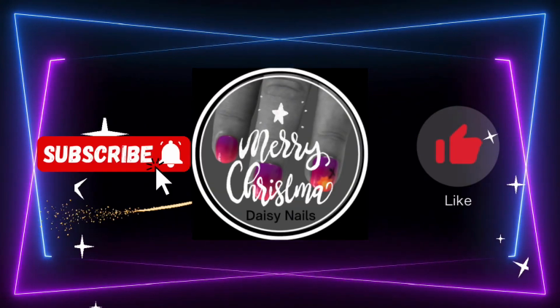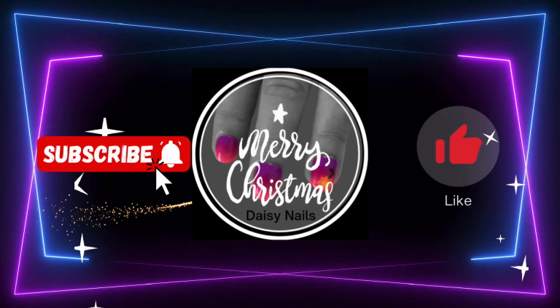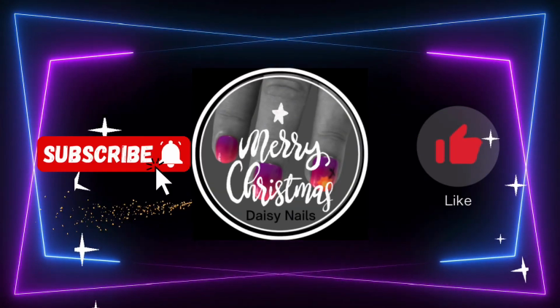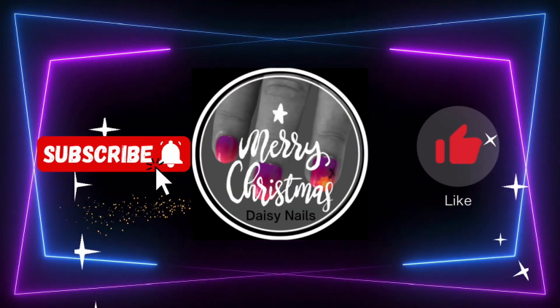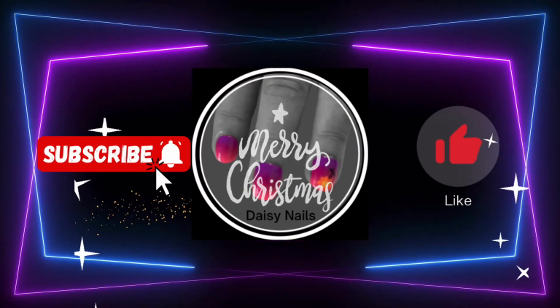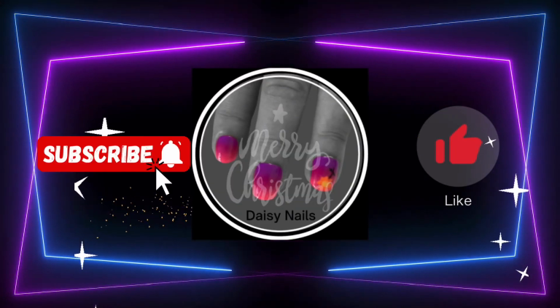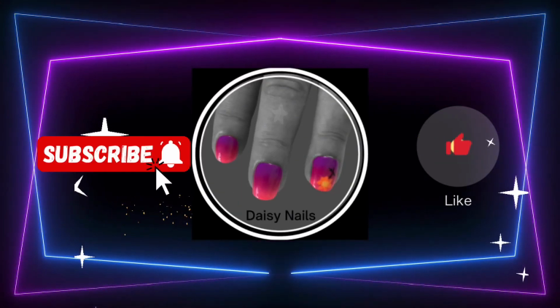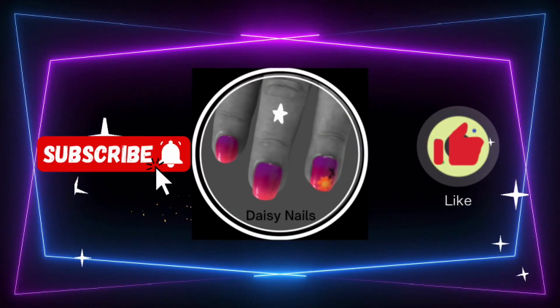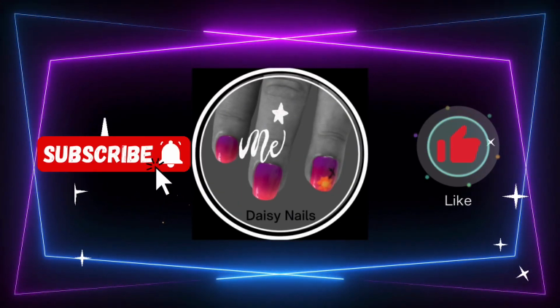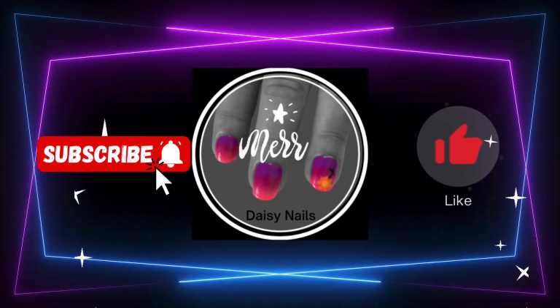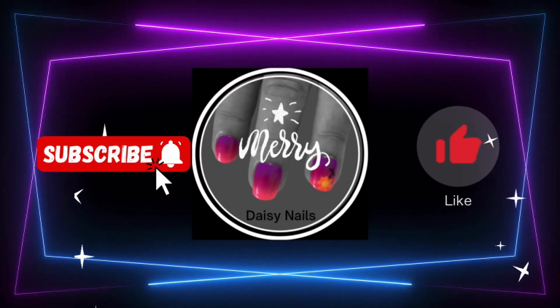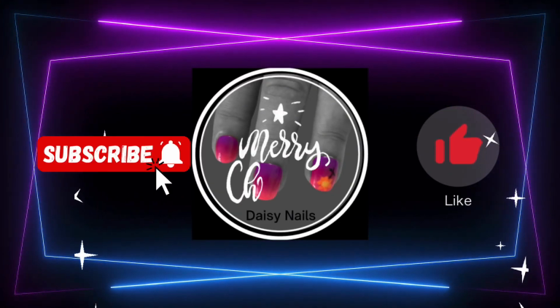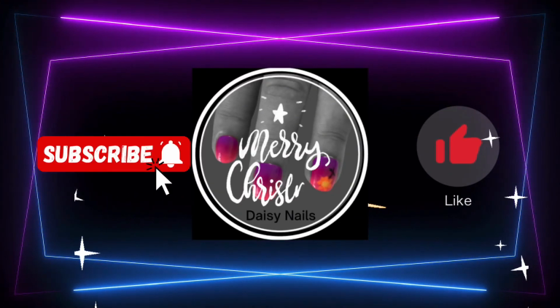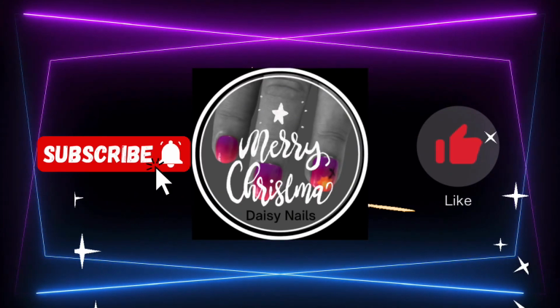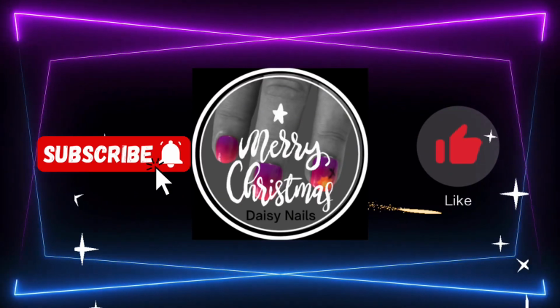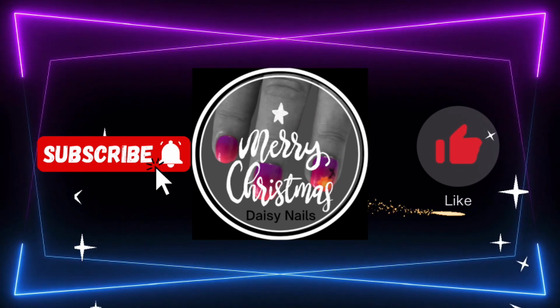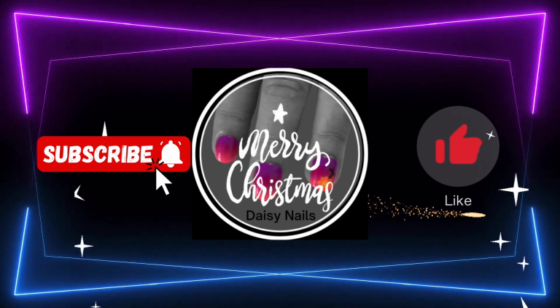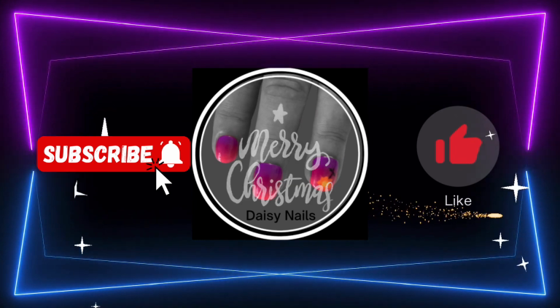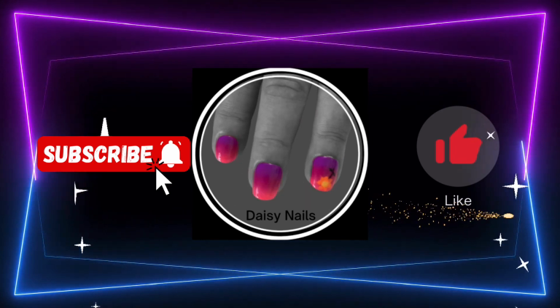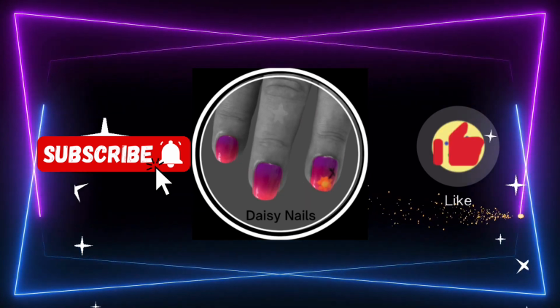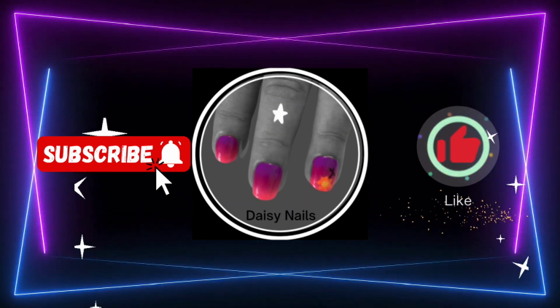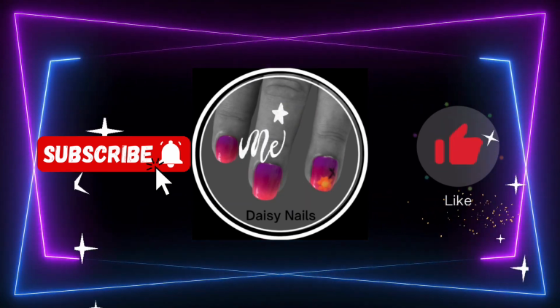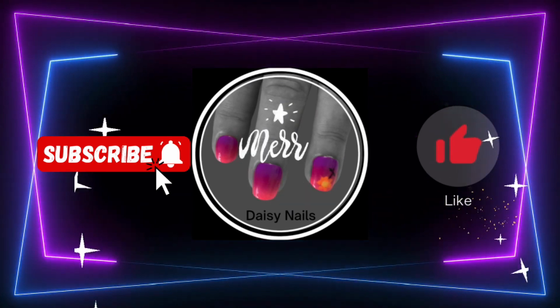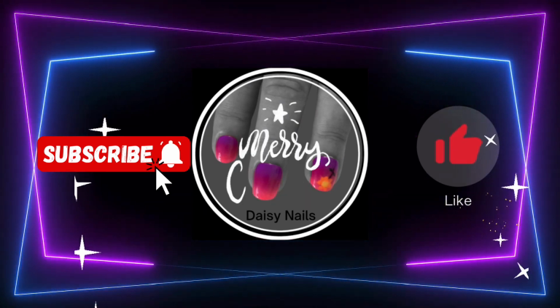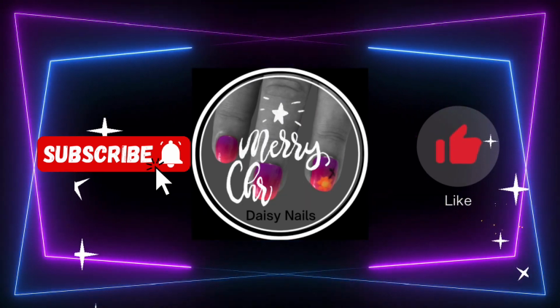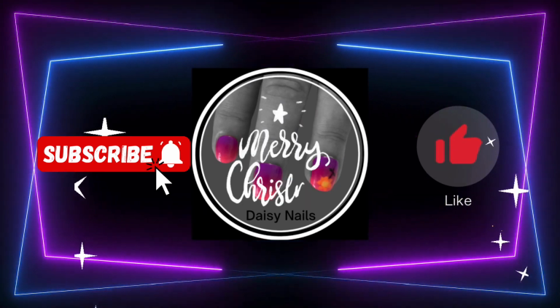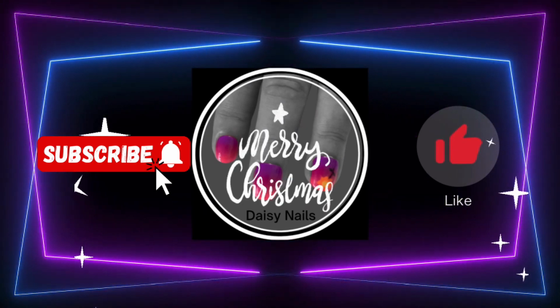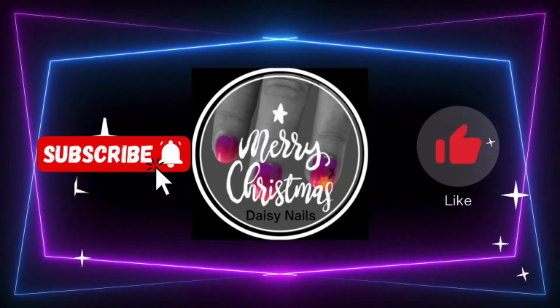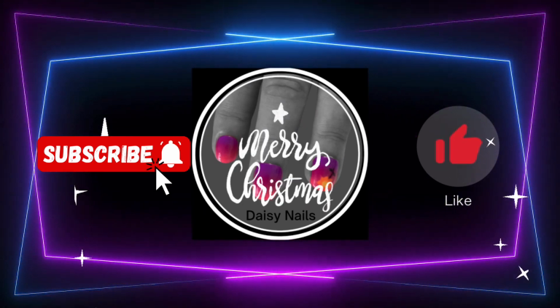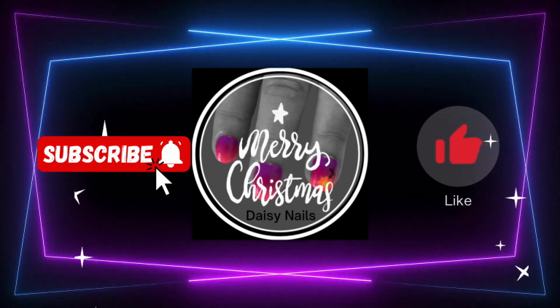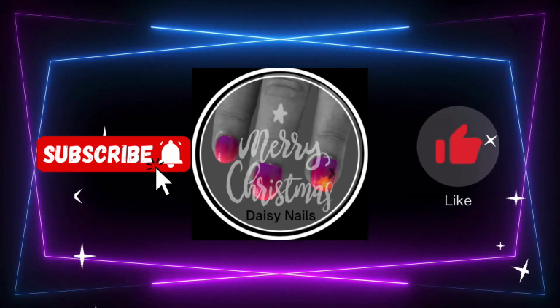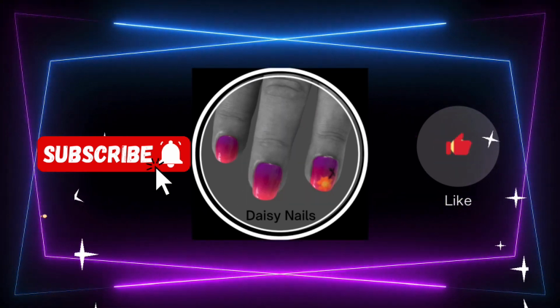Thanks for watching my first Advent video. Don't forget, there'll be another one tomorrow. Take care. Bye.